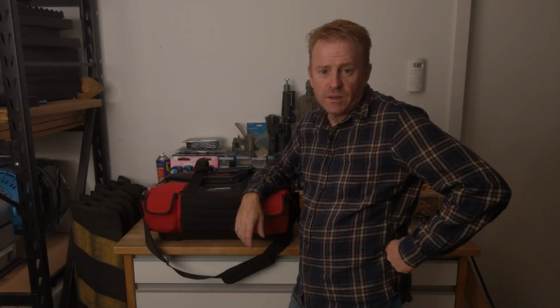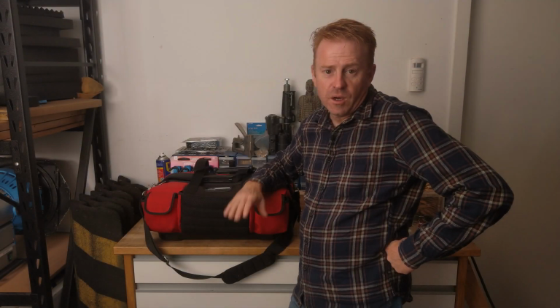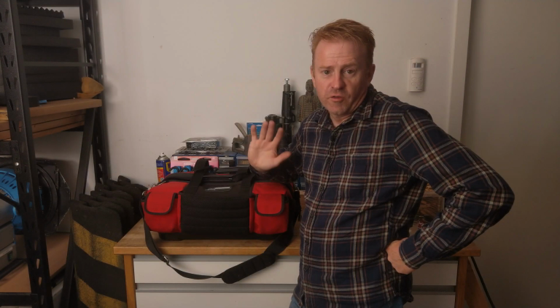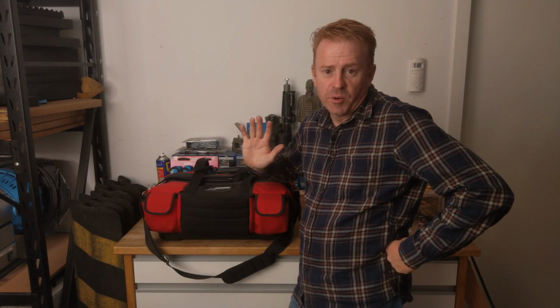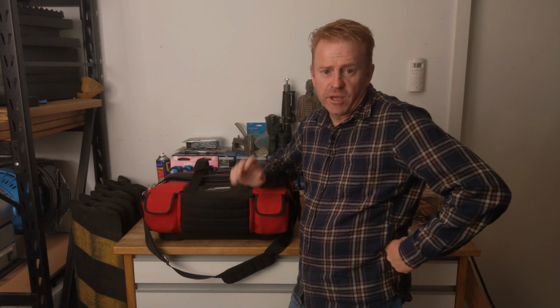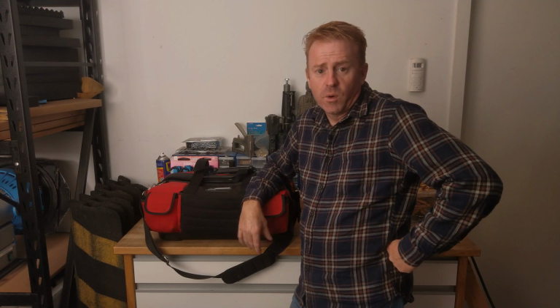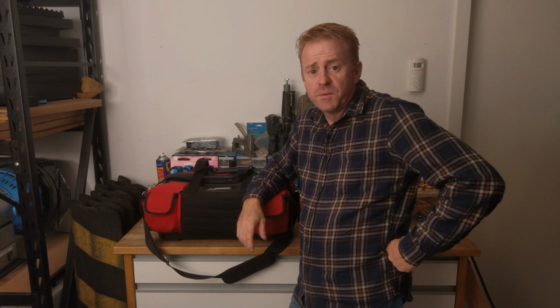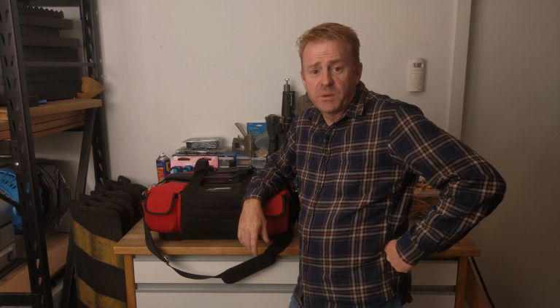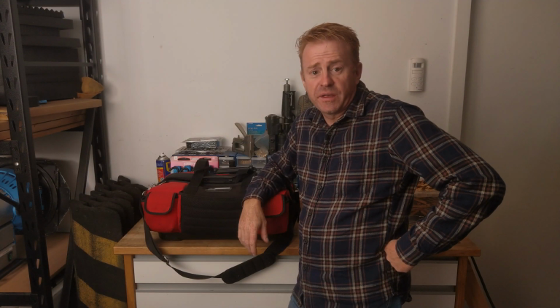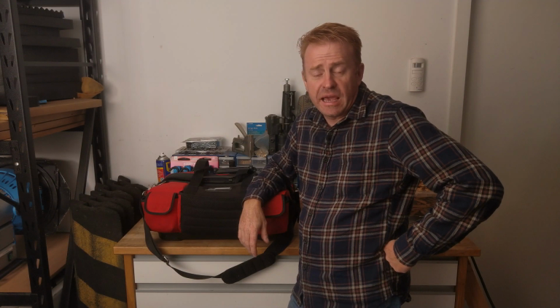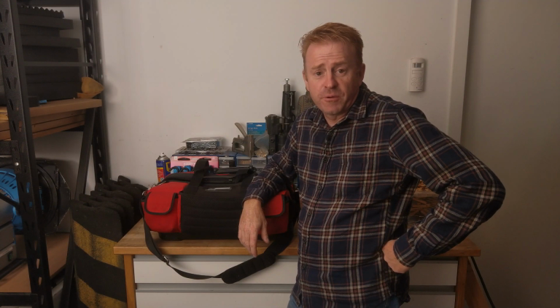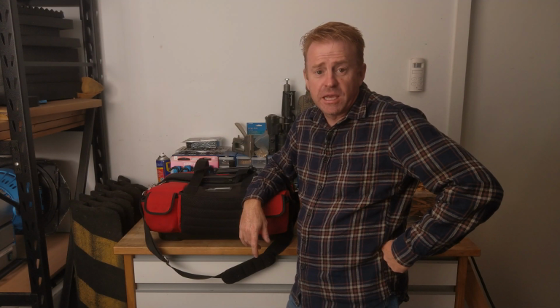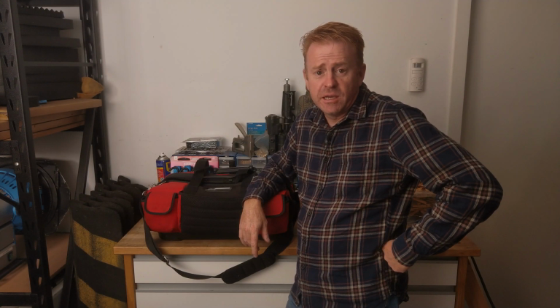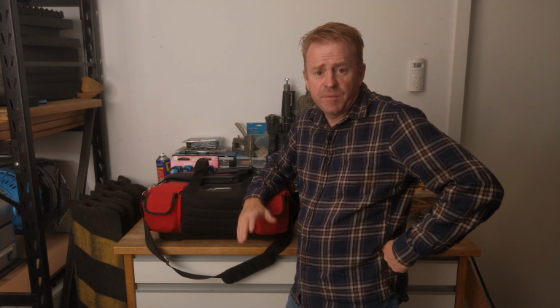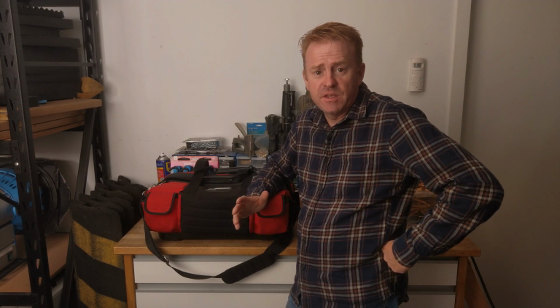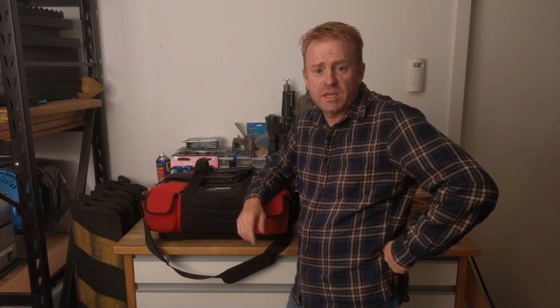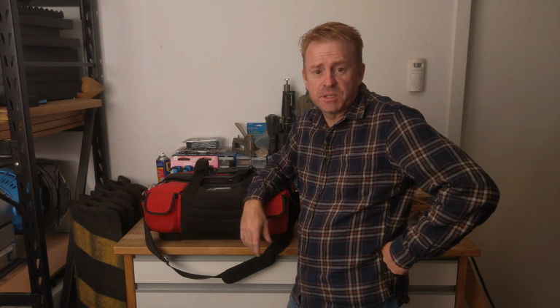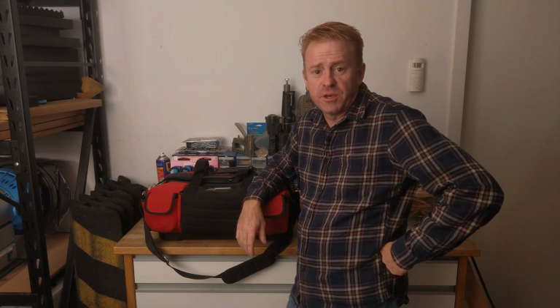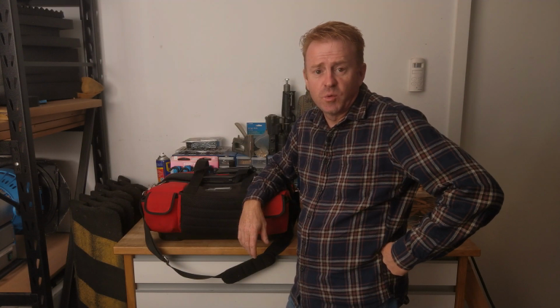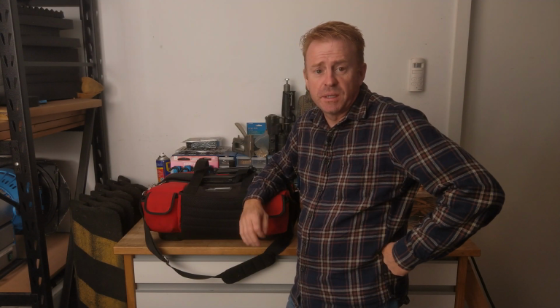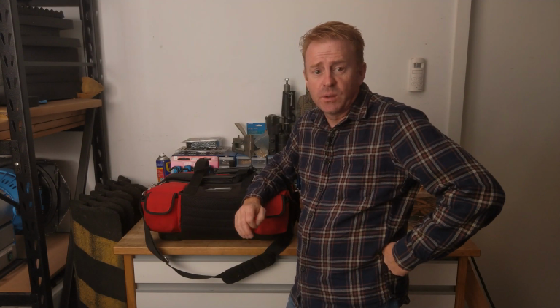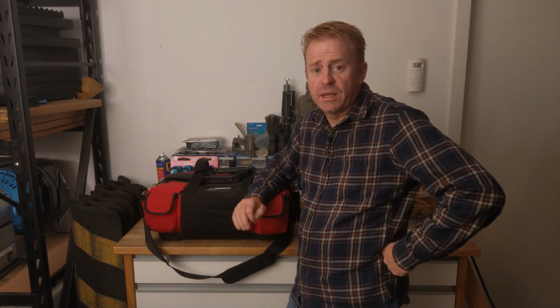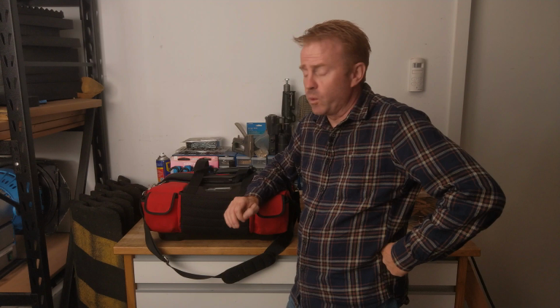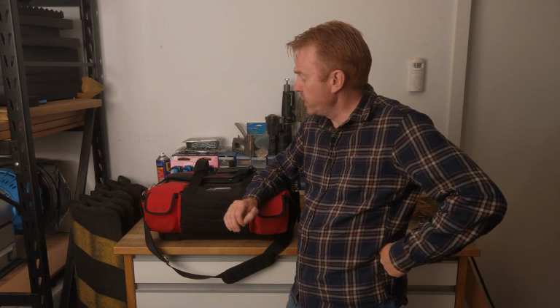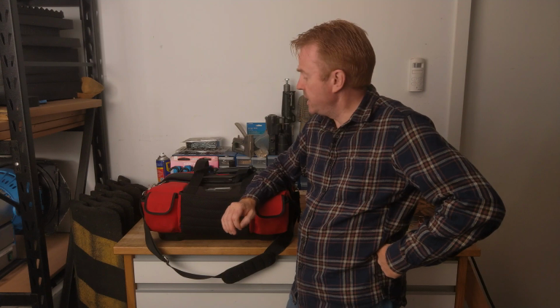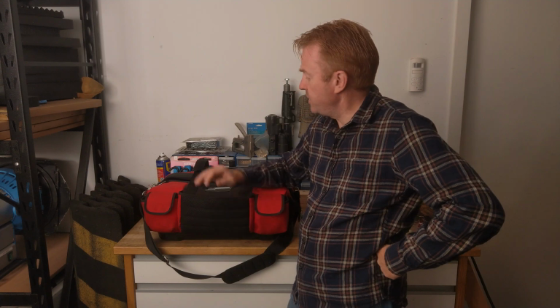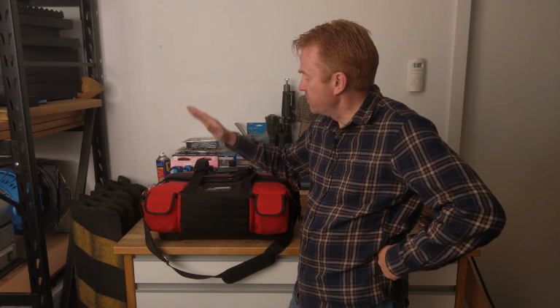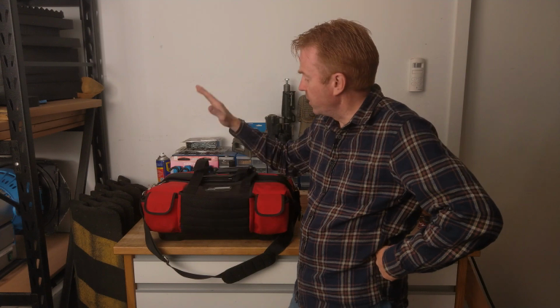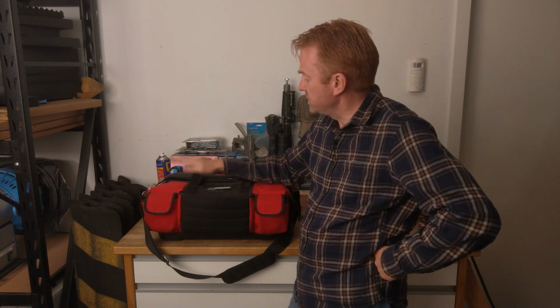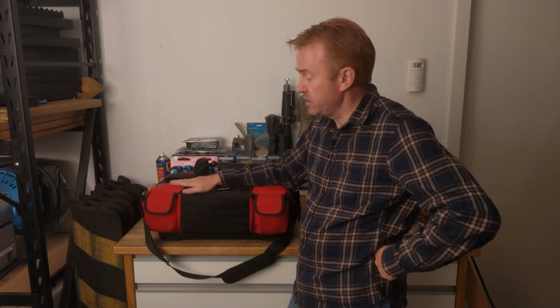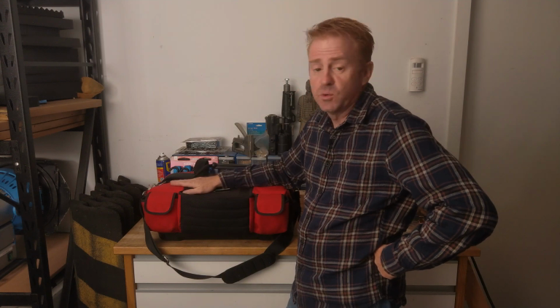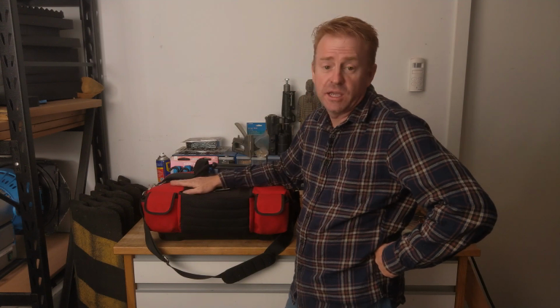Hi everybody and welcome to another Gaffer in Gear. In this episode we'll be looking at what I keep in my onset toolkit.